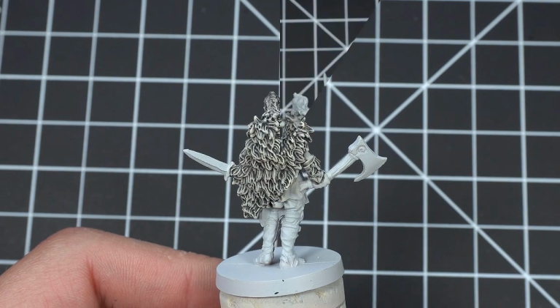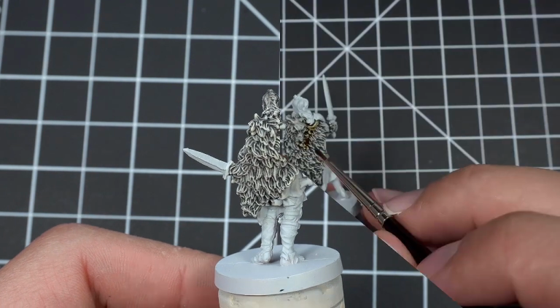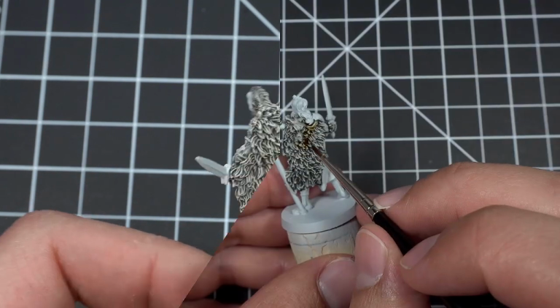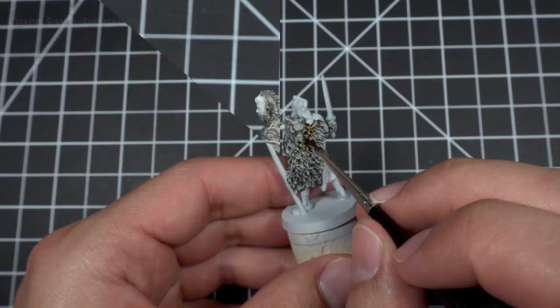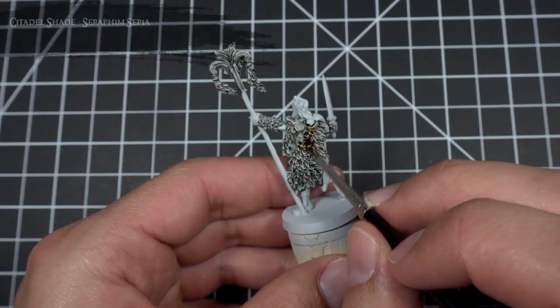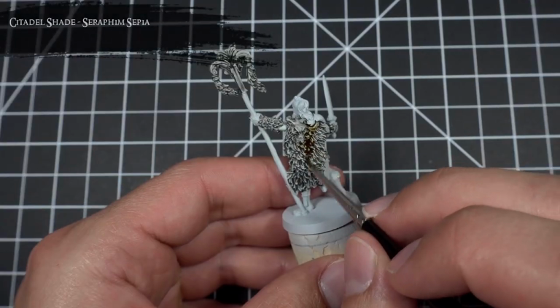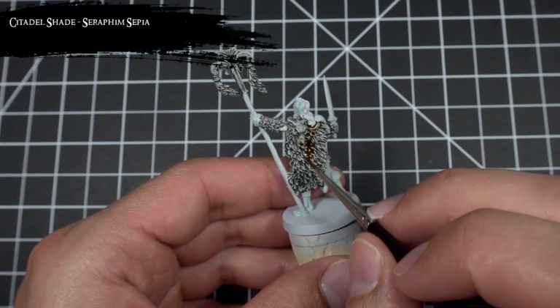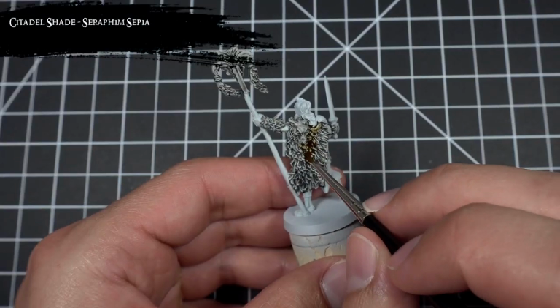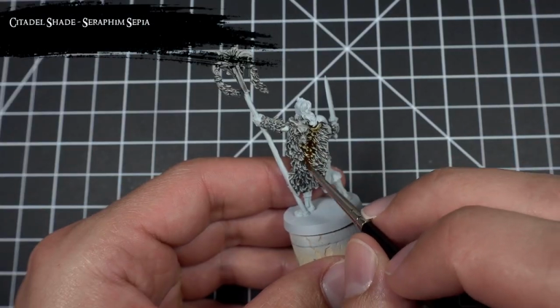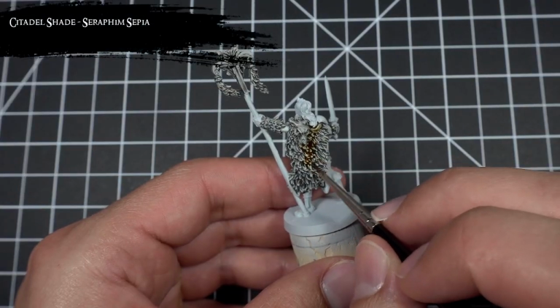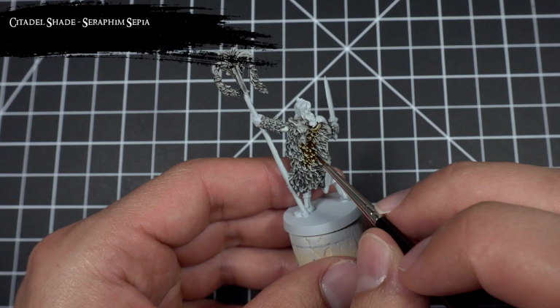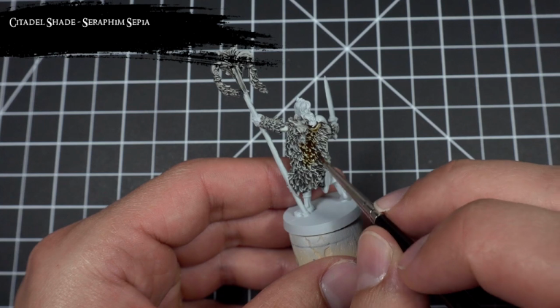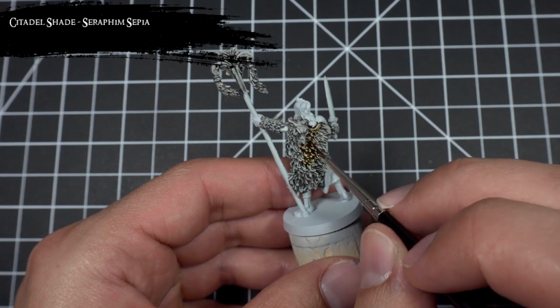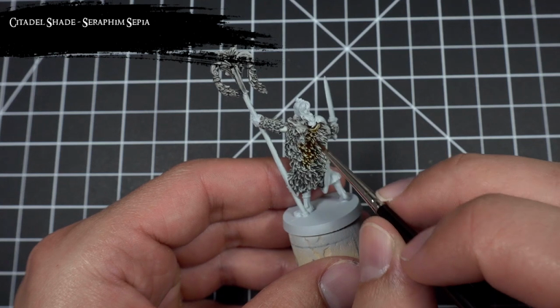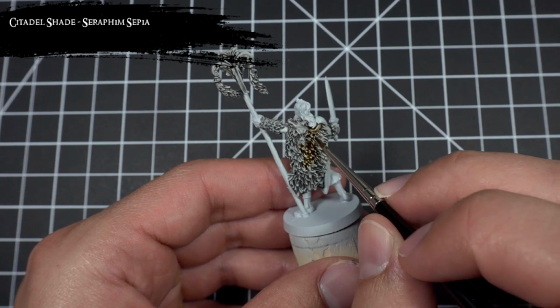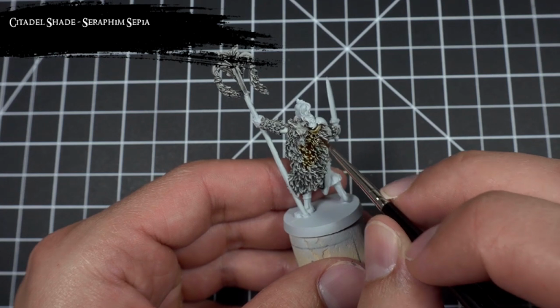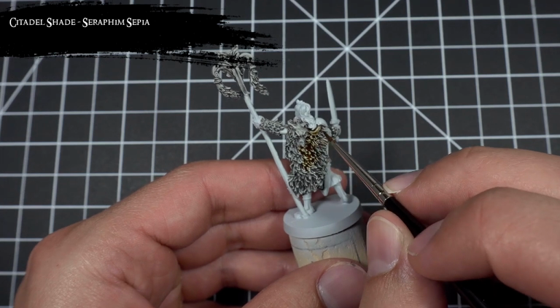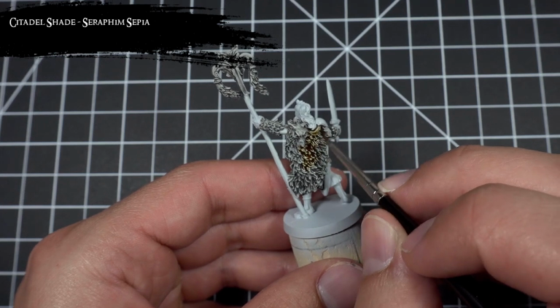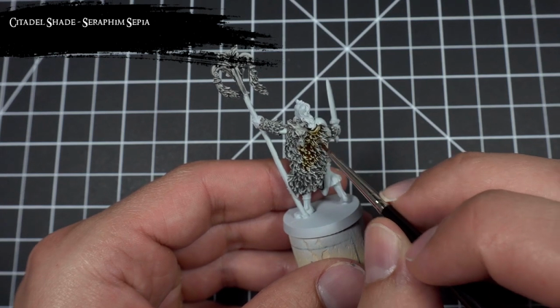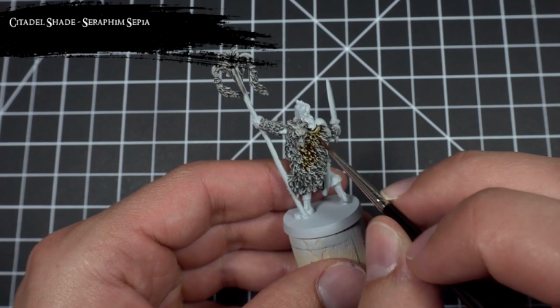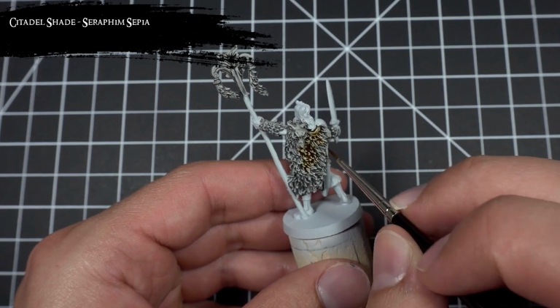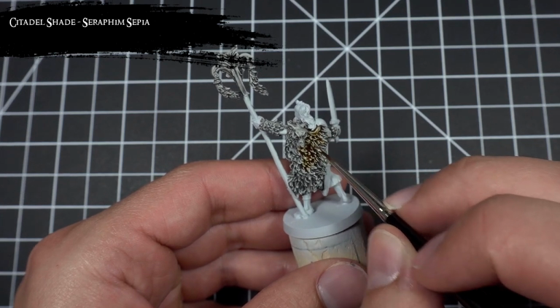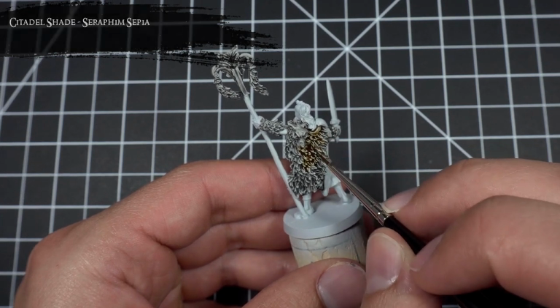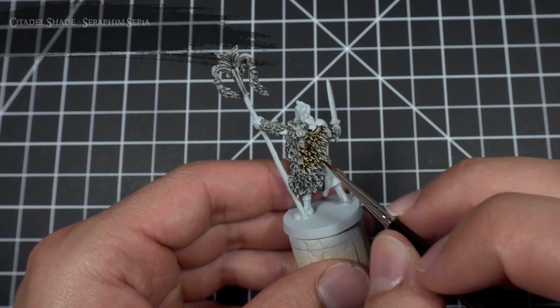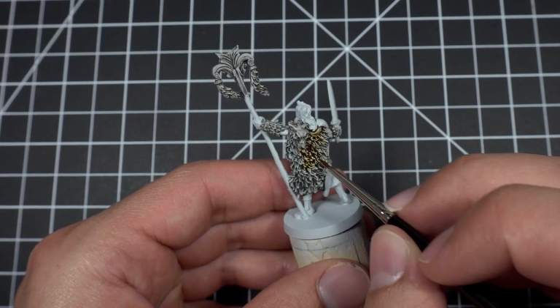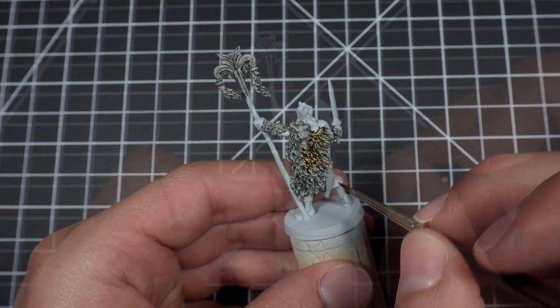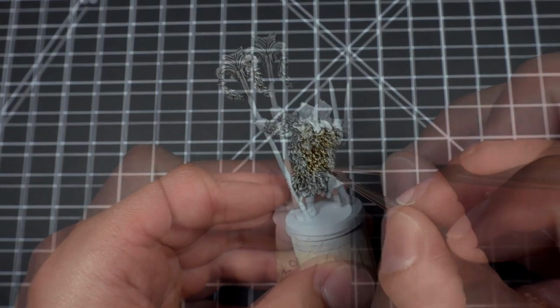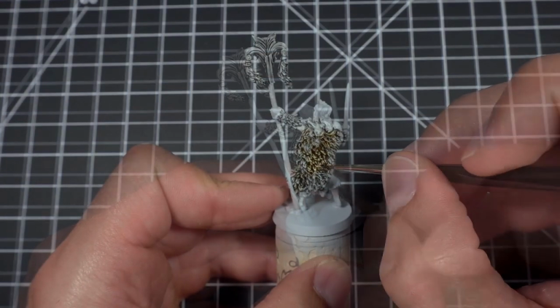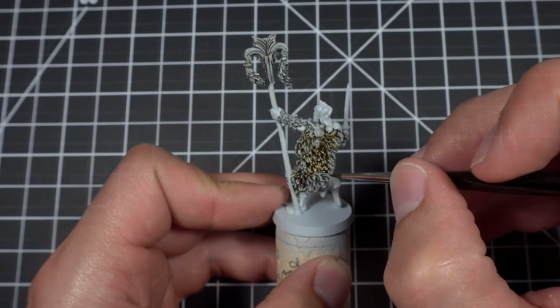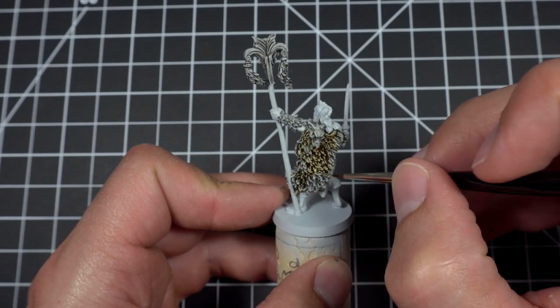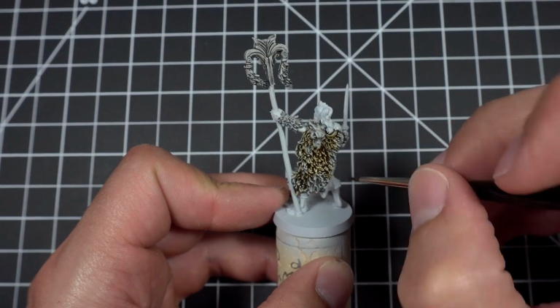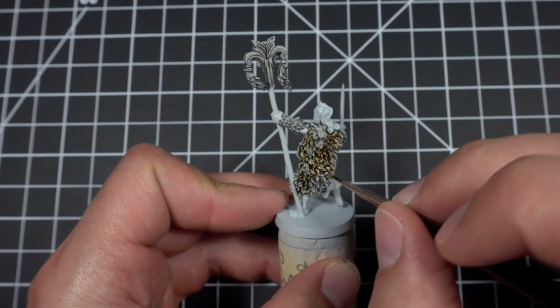I then applied Seraphim Sepia to the inner areas of the wolf pelts, arm guards, and staff head to start adding a bit of color, contrast, and variation.